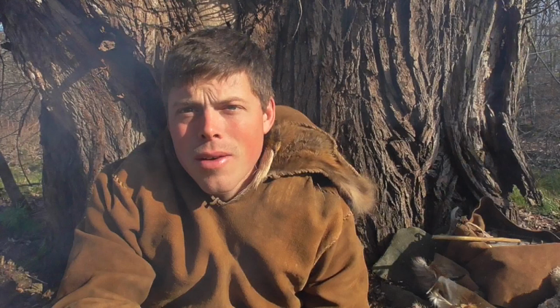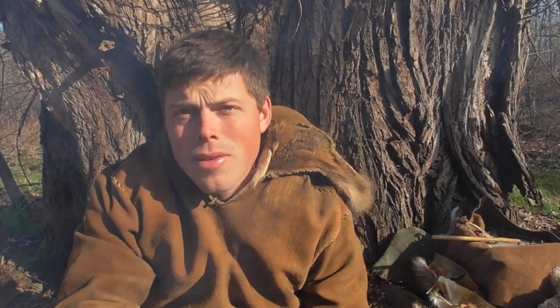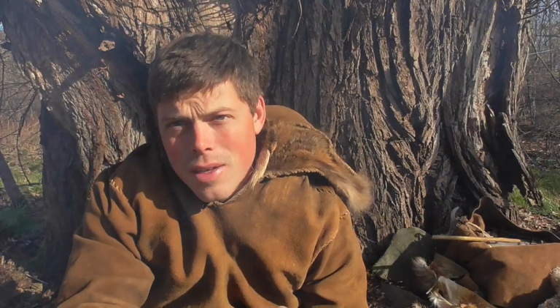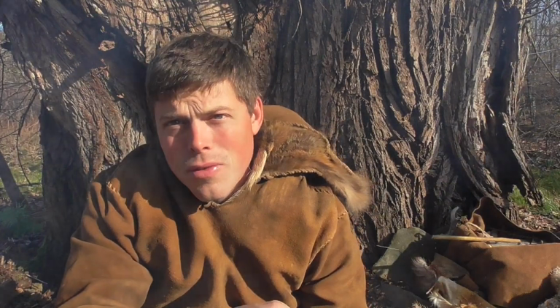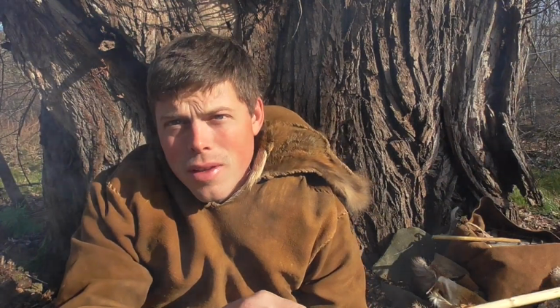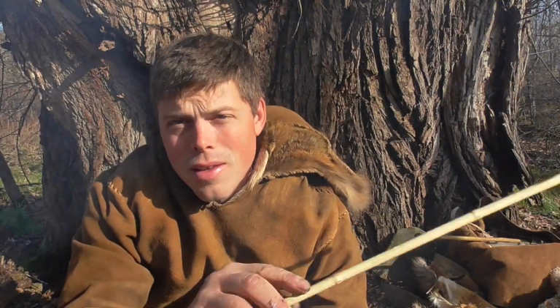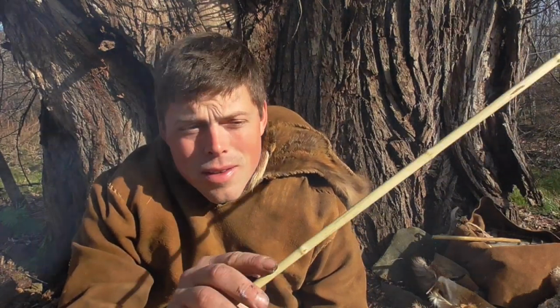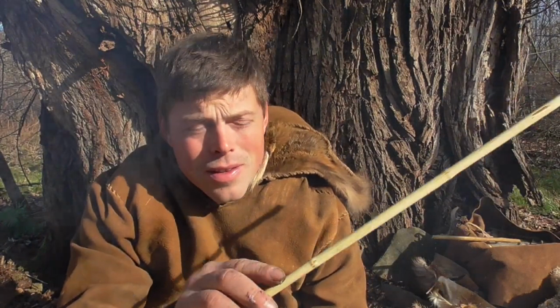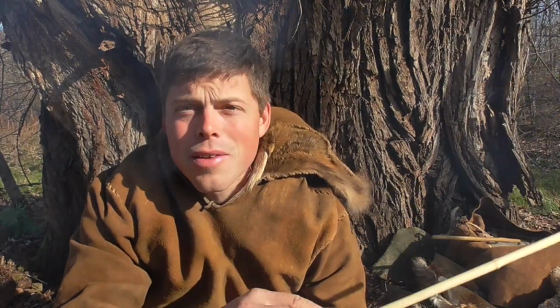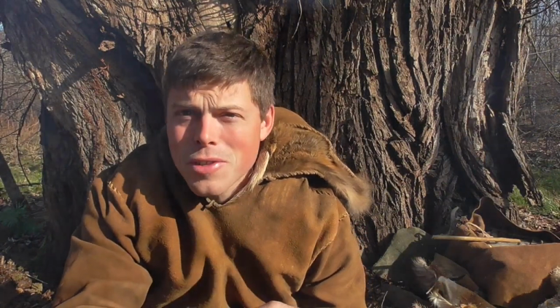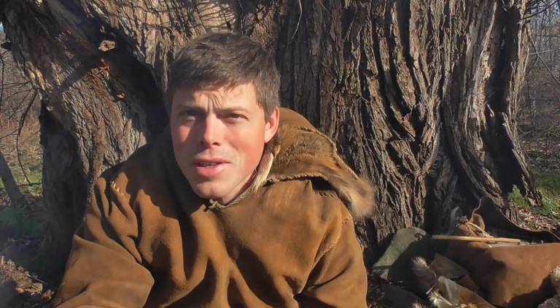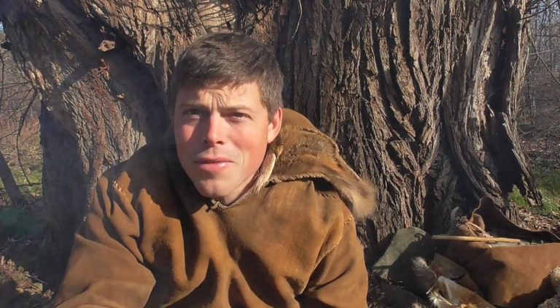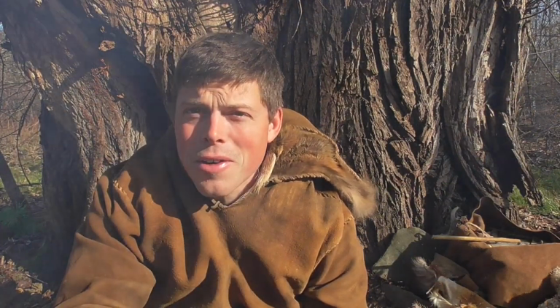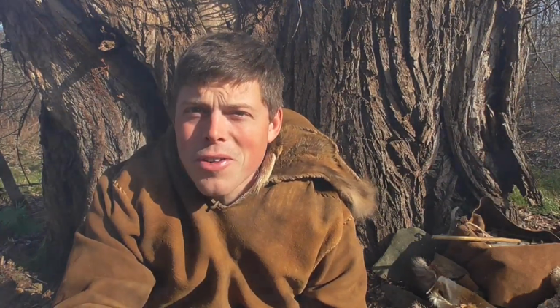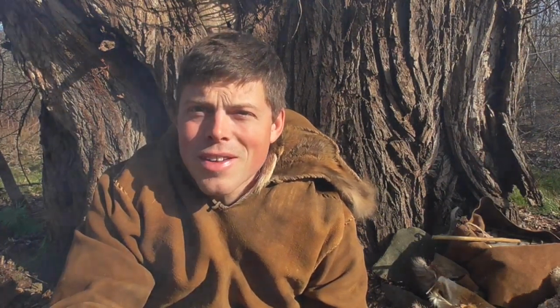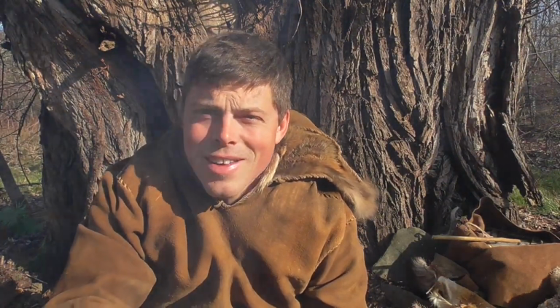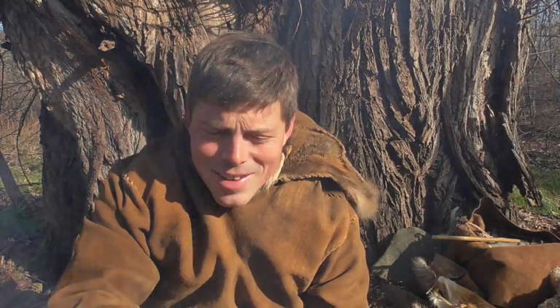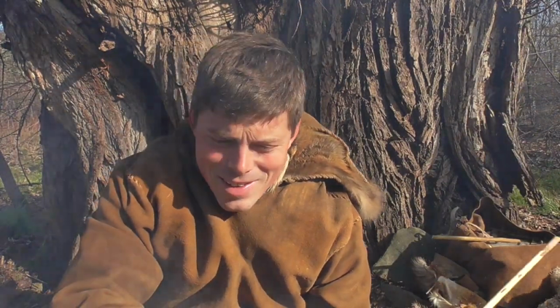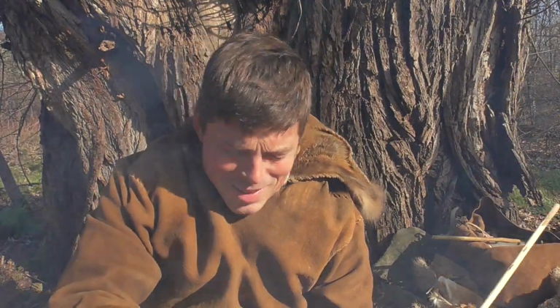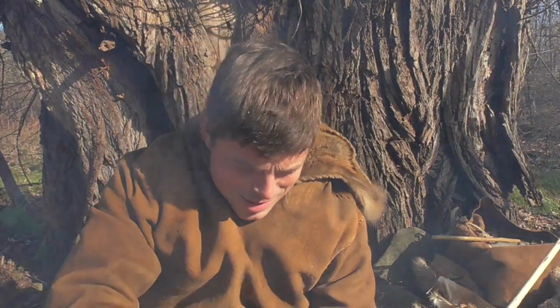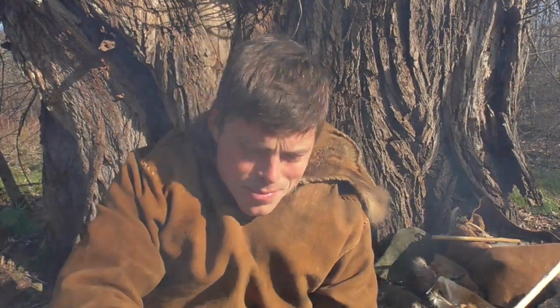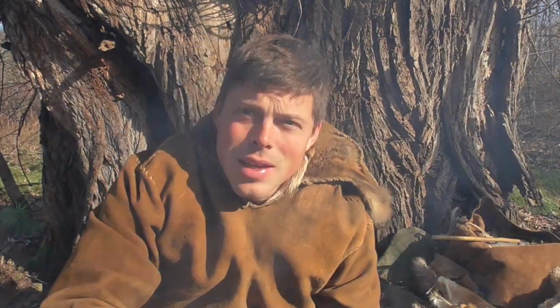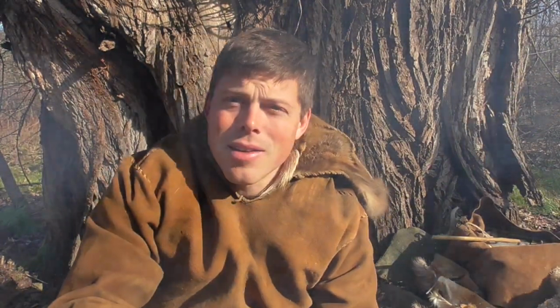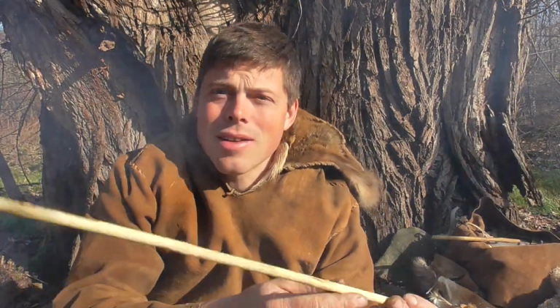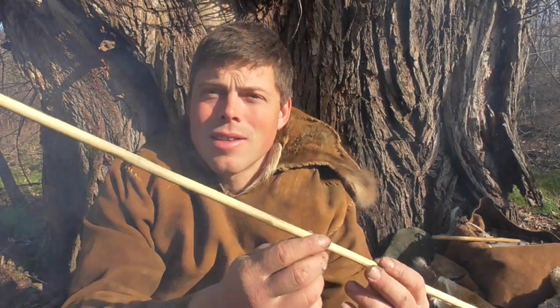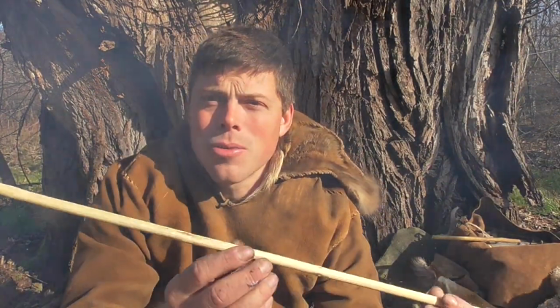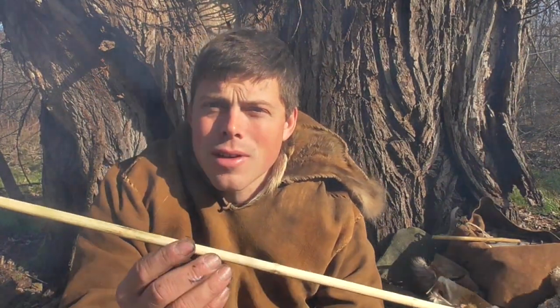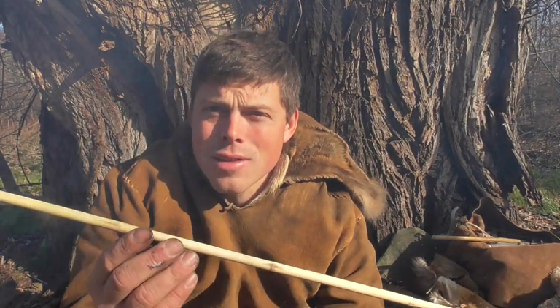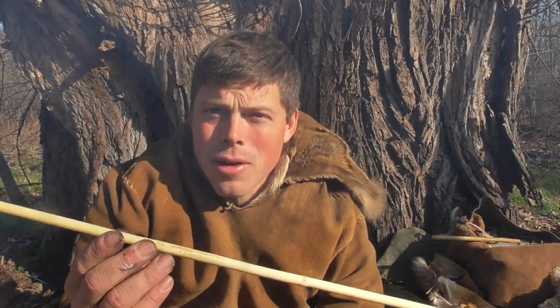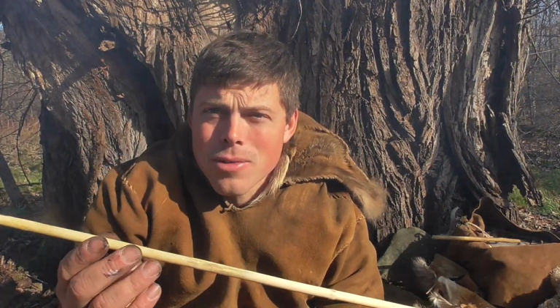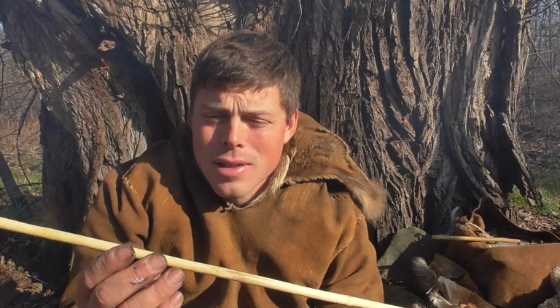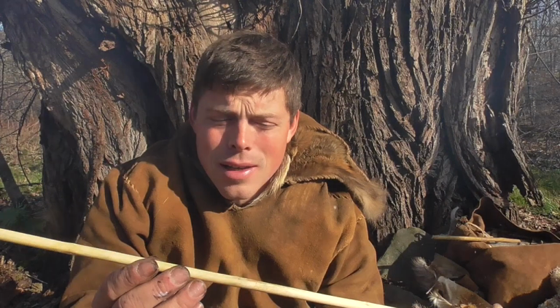We've finally officially got the fire going, and I'm going to continue working on some arrows today.